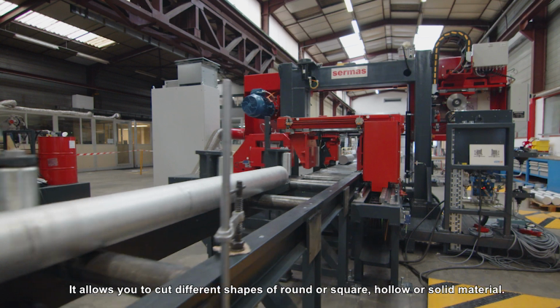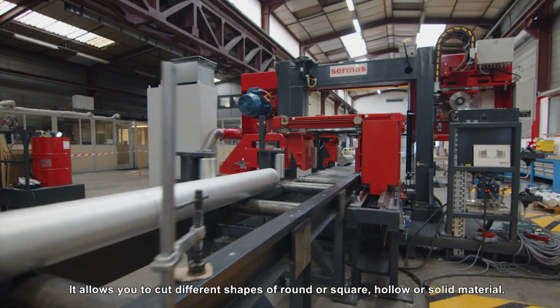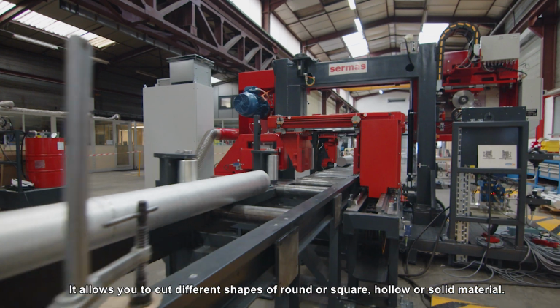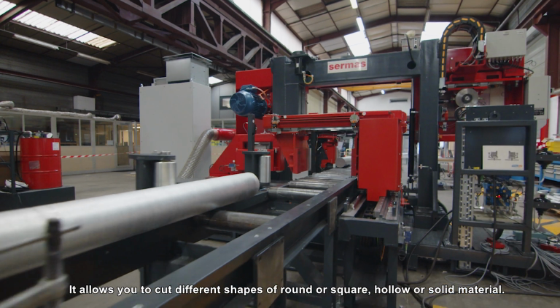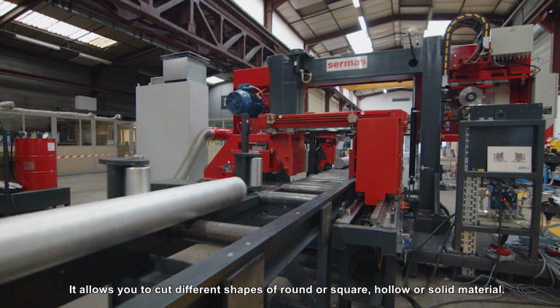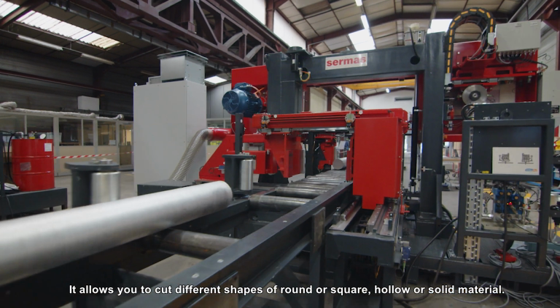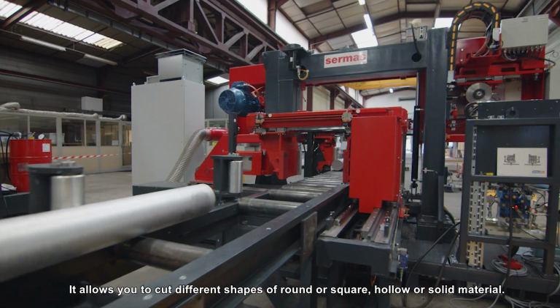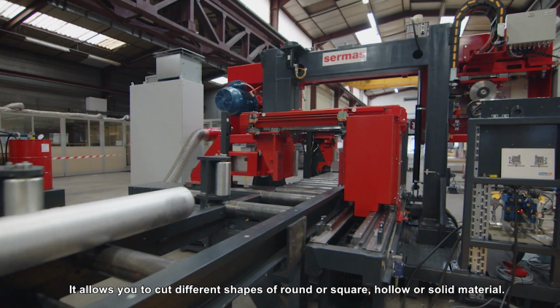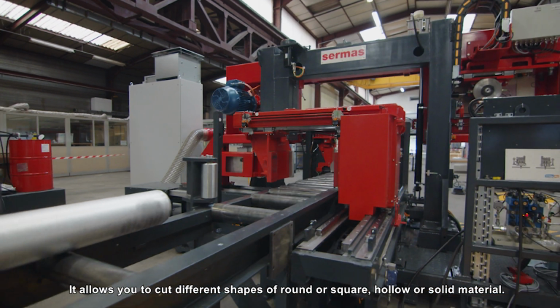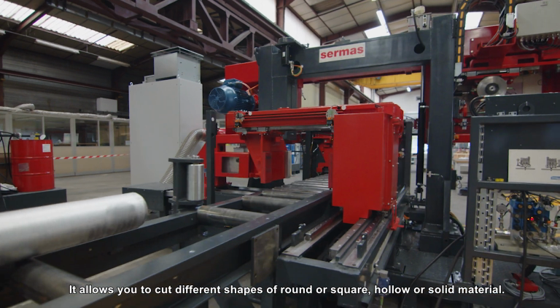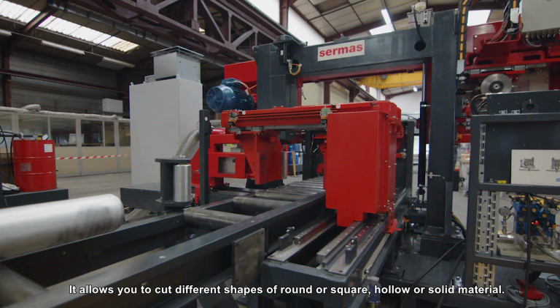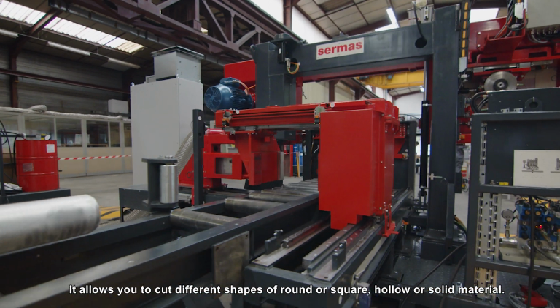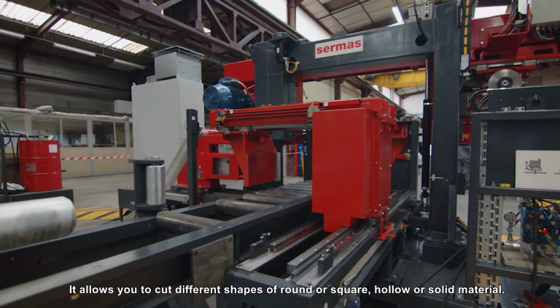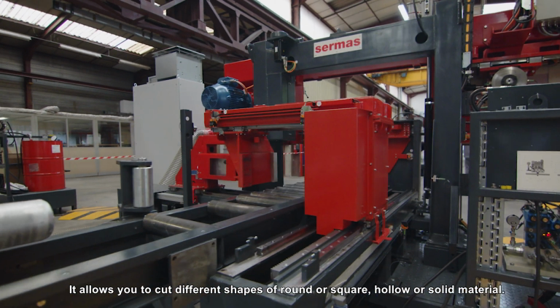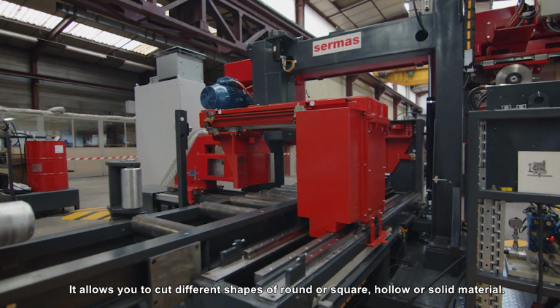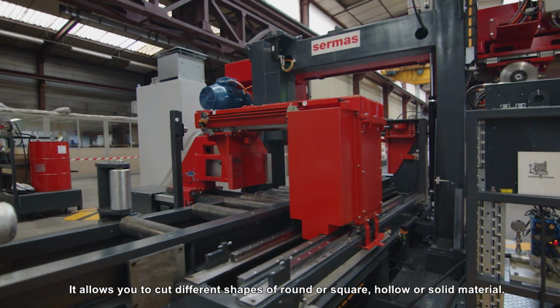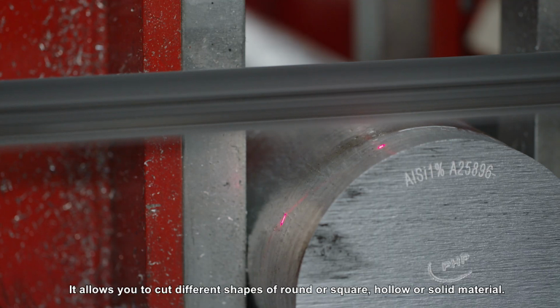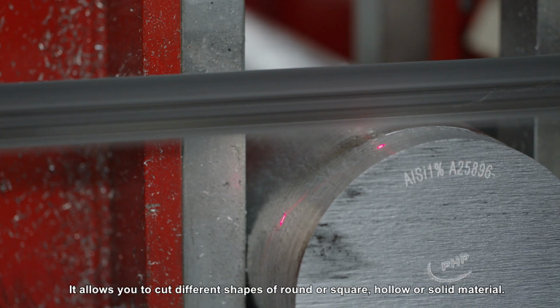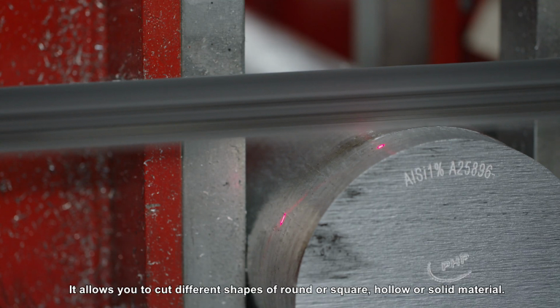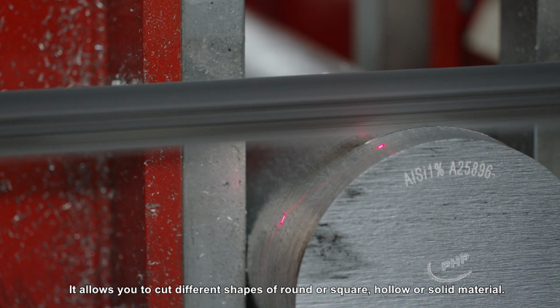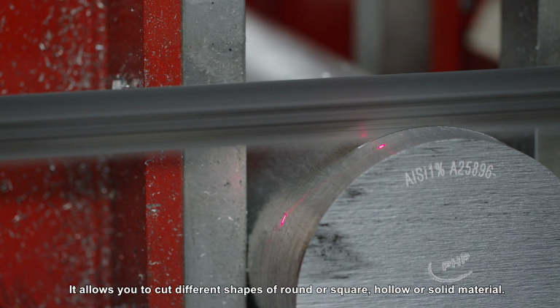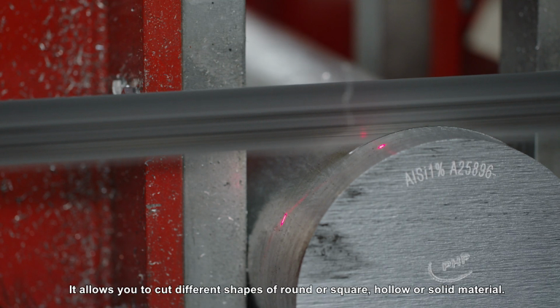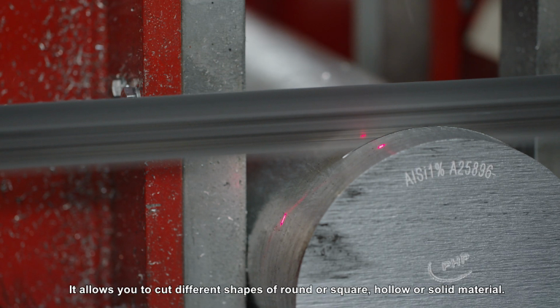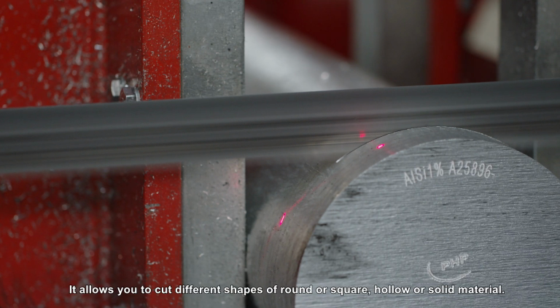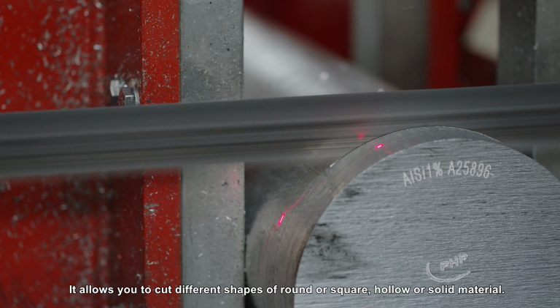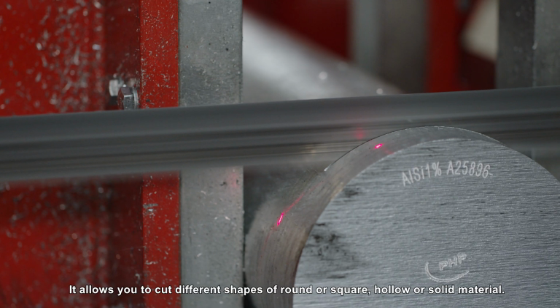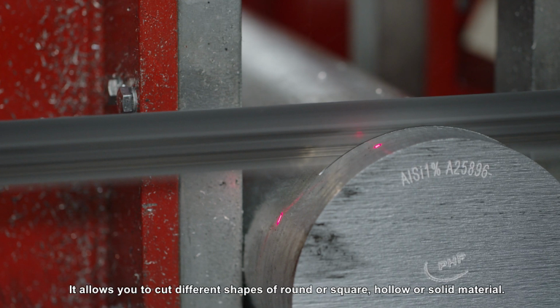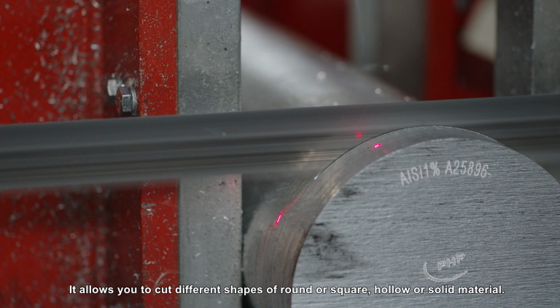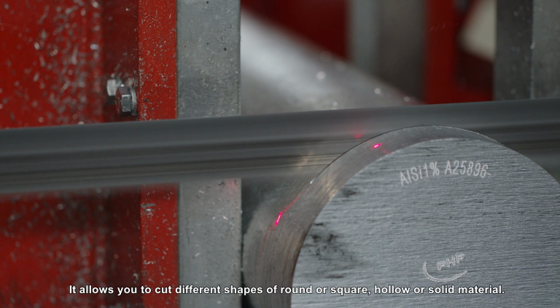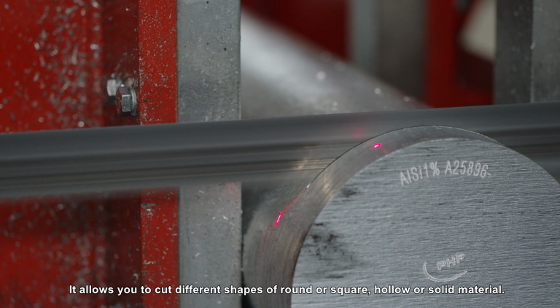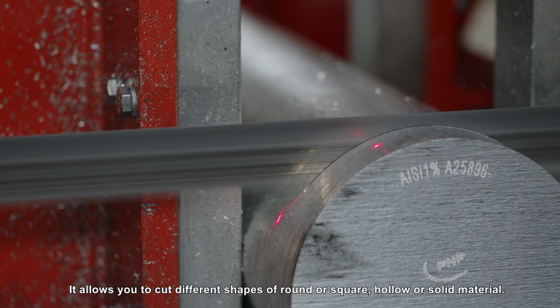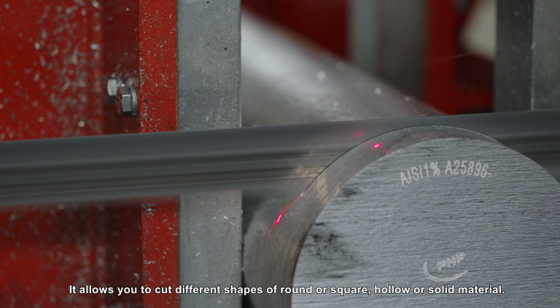It allows you to cut different shapes — round or square, hollow or solid material.